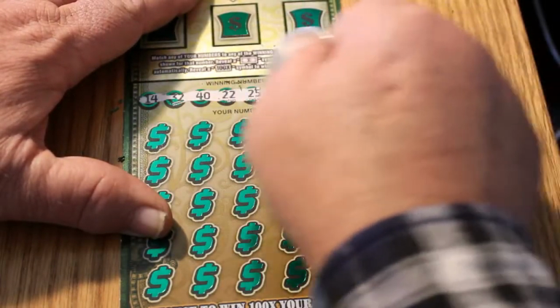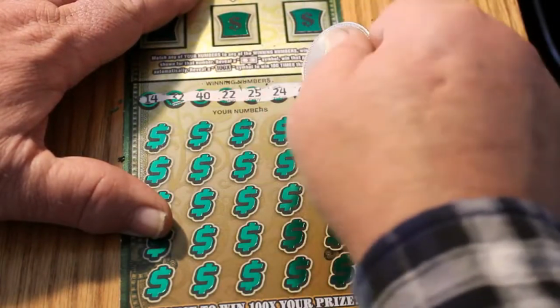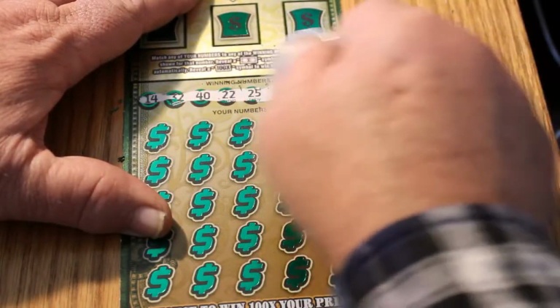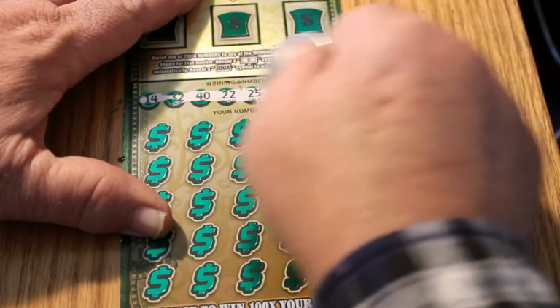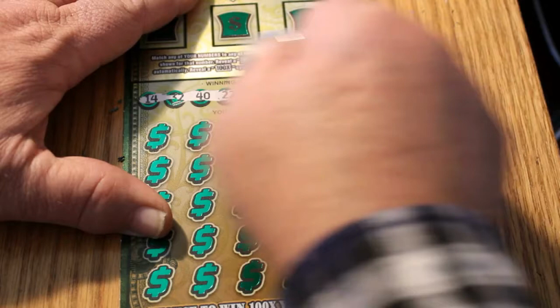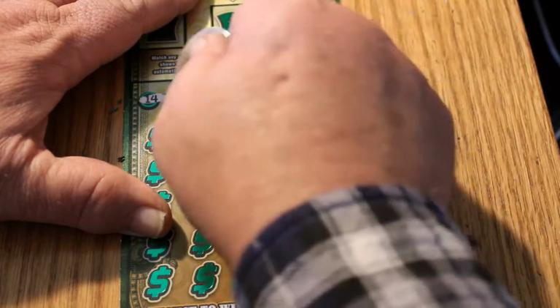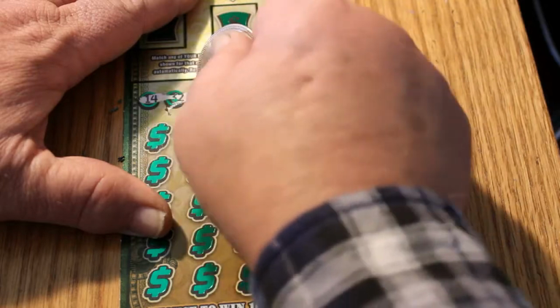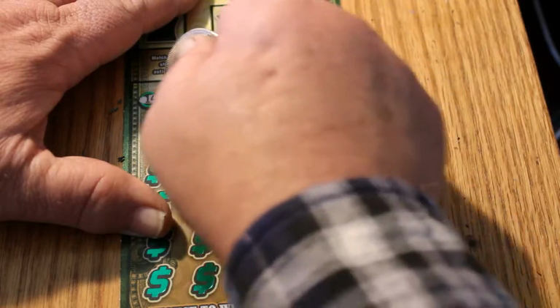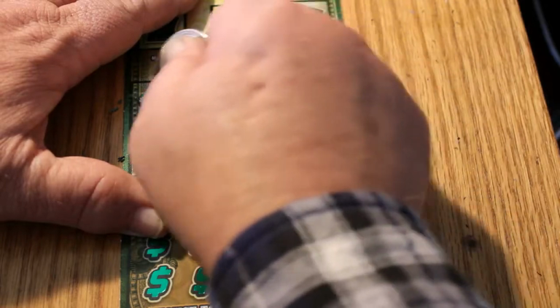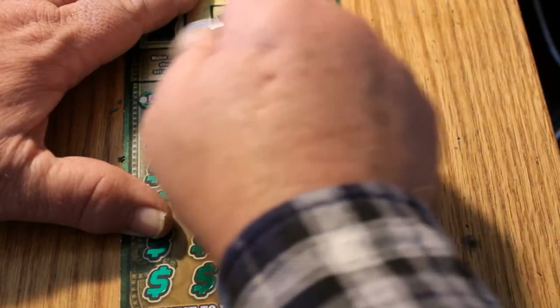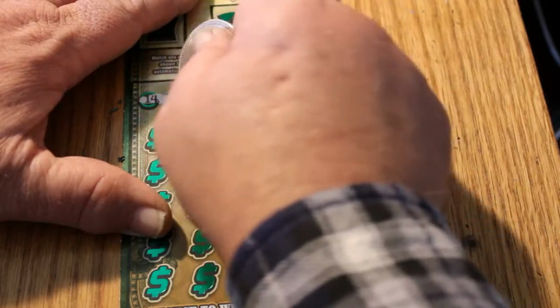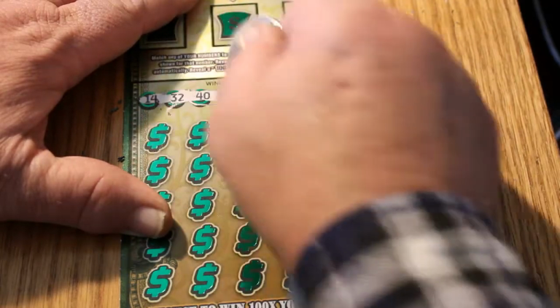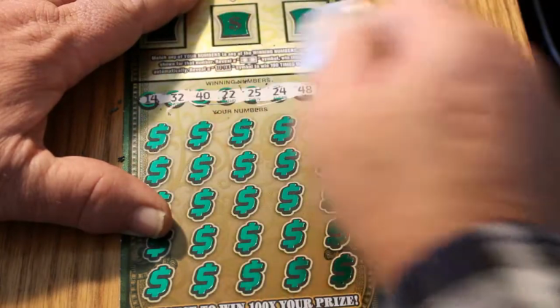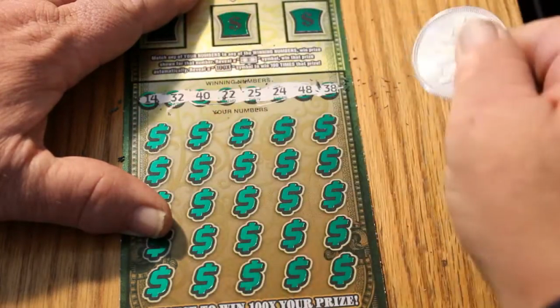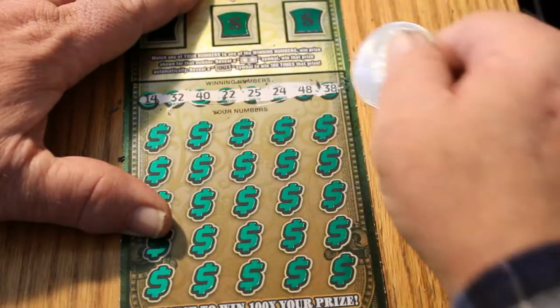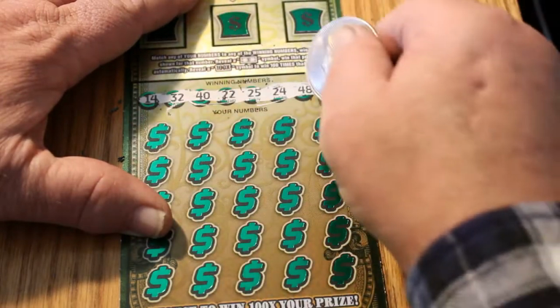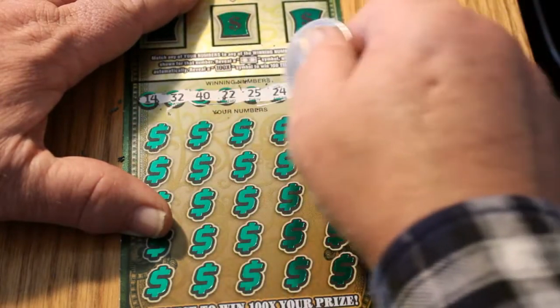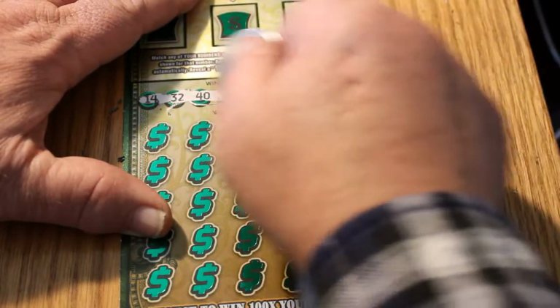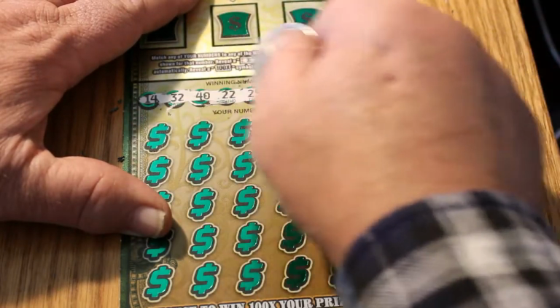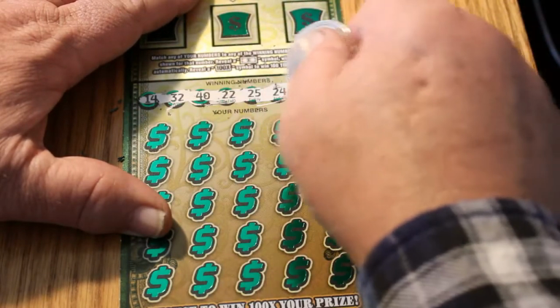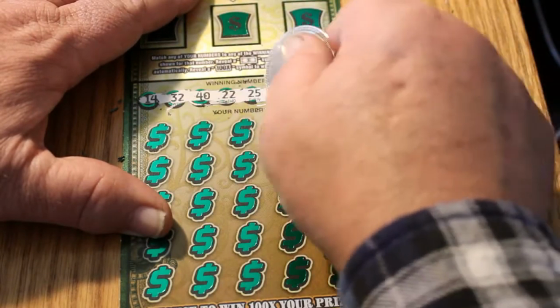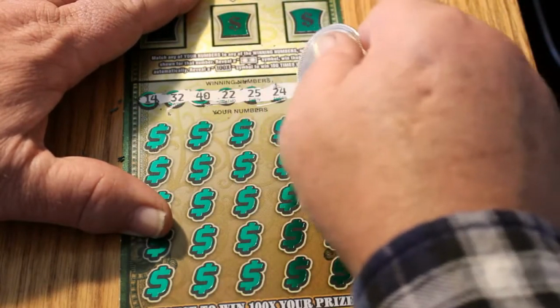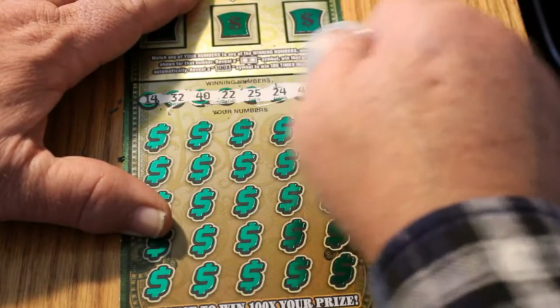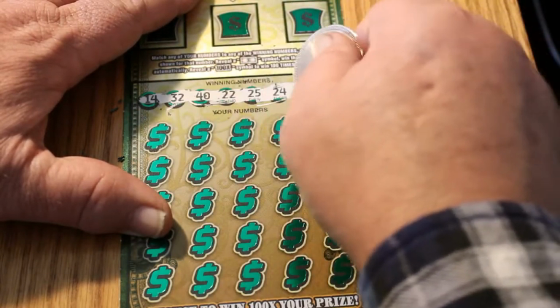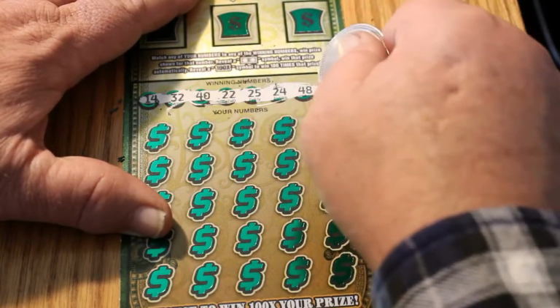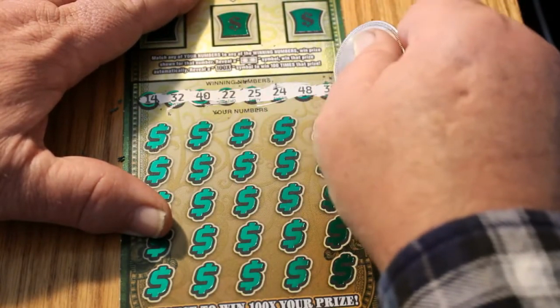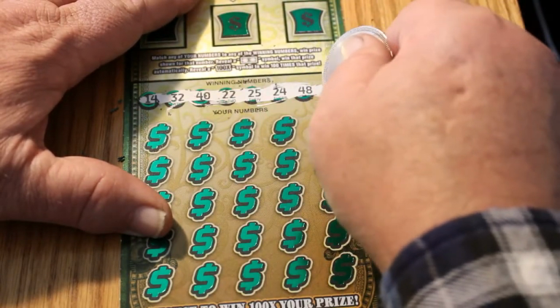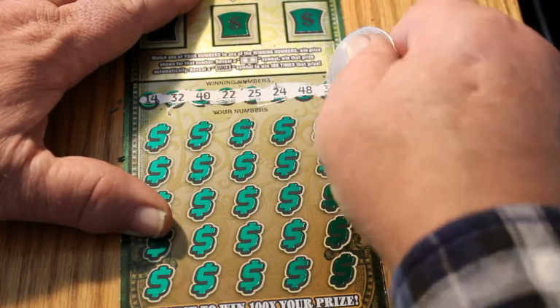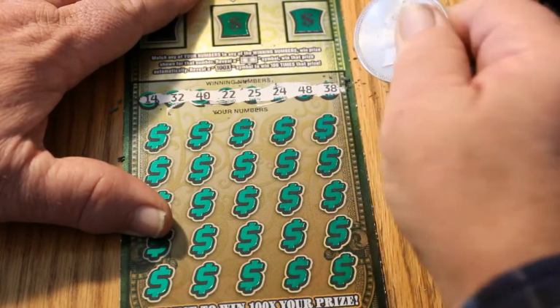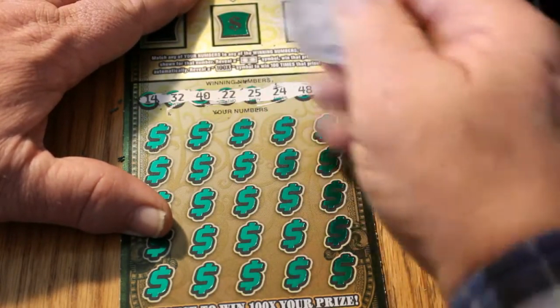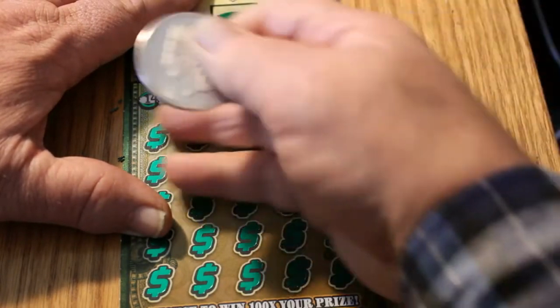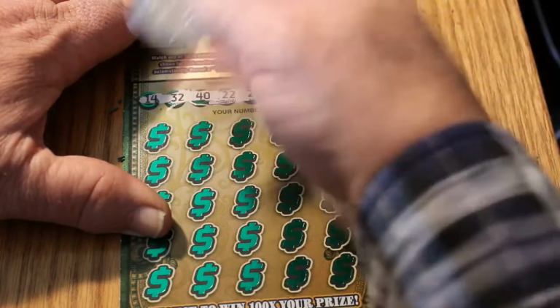Winning numbers are 14, 32, 40, 22, 25, 48, and 38.